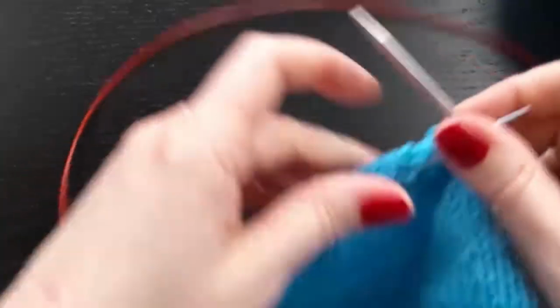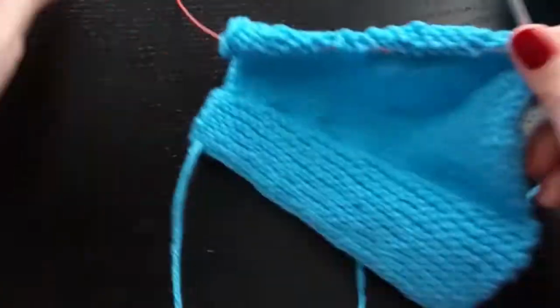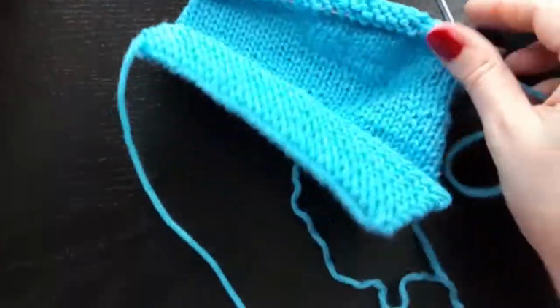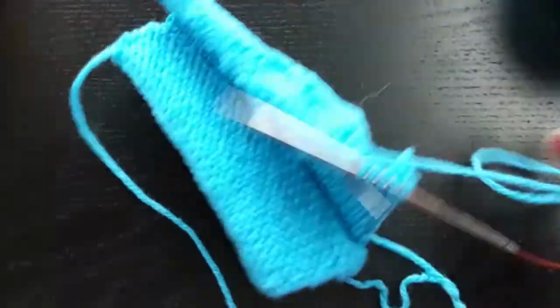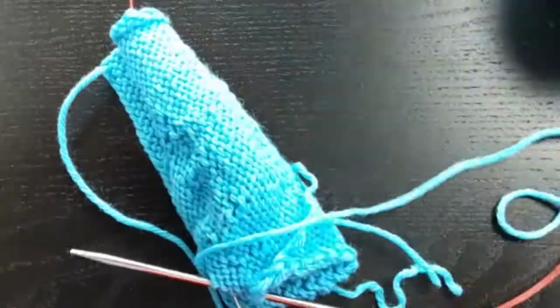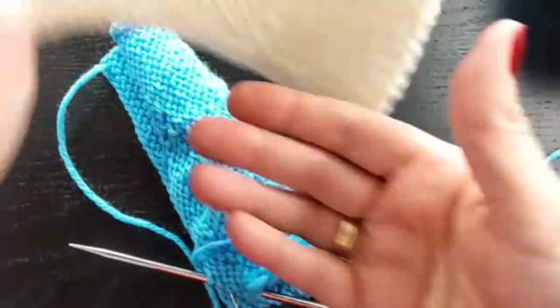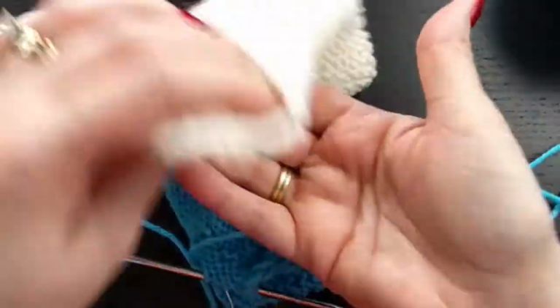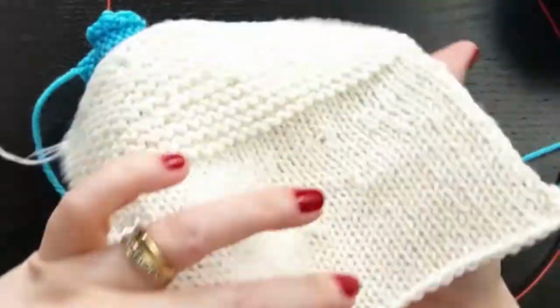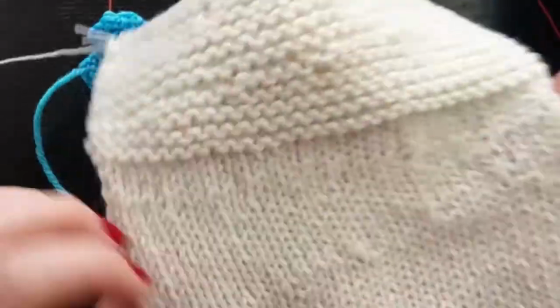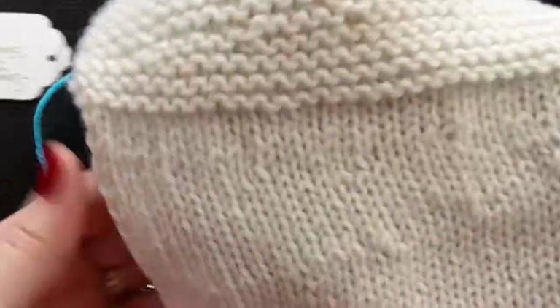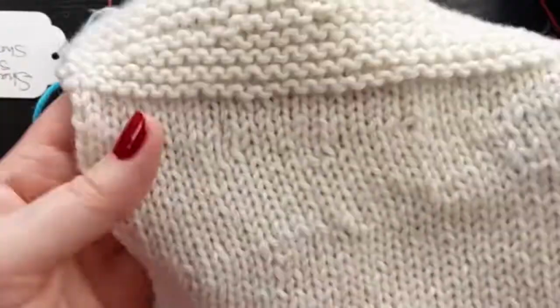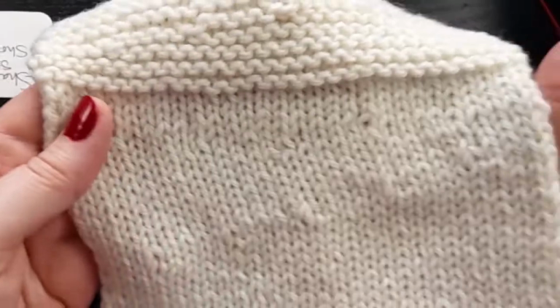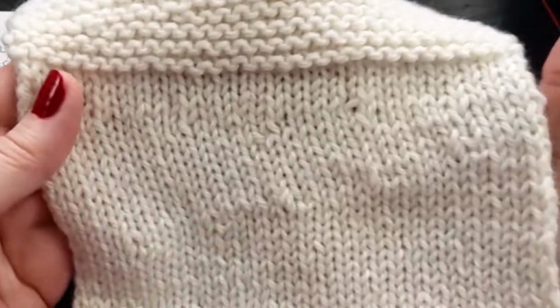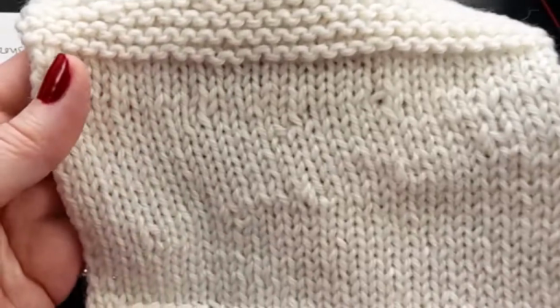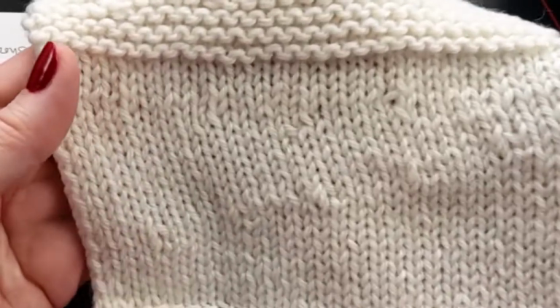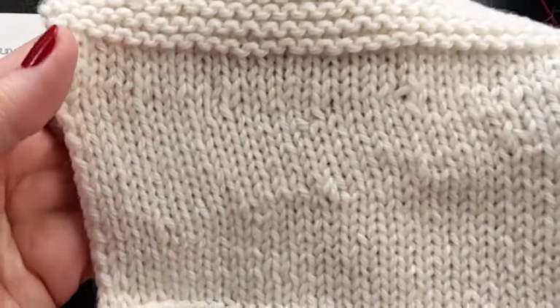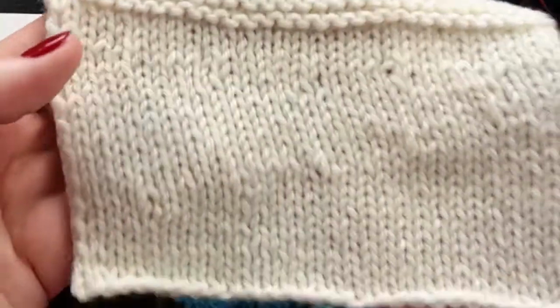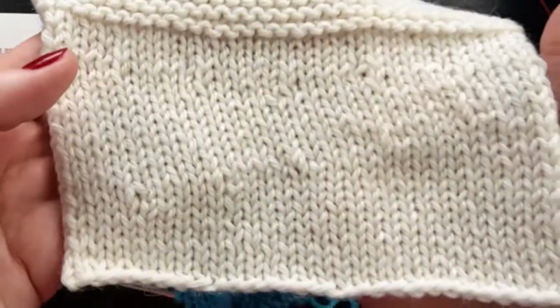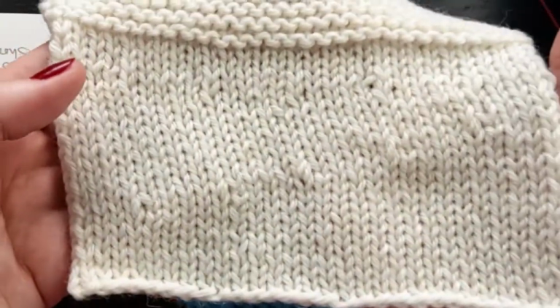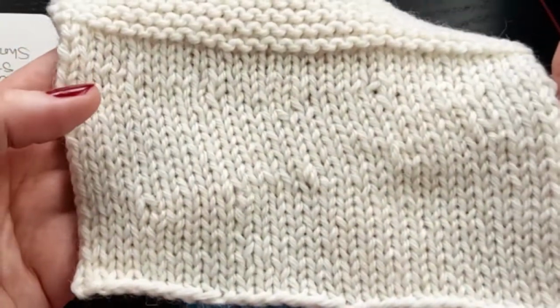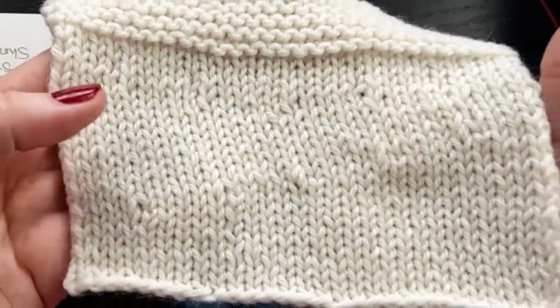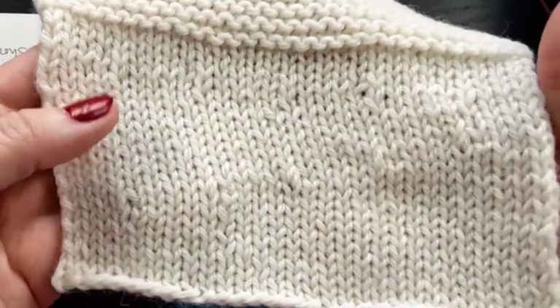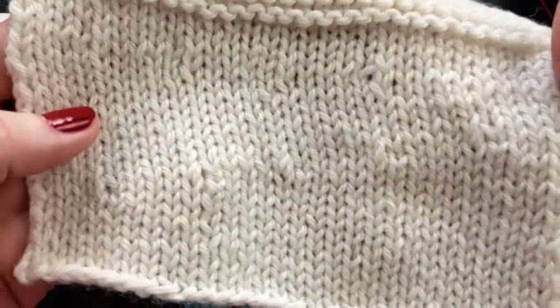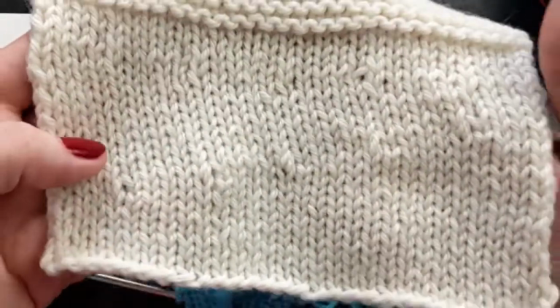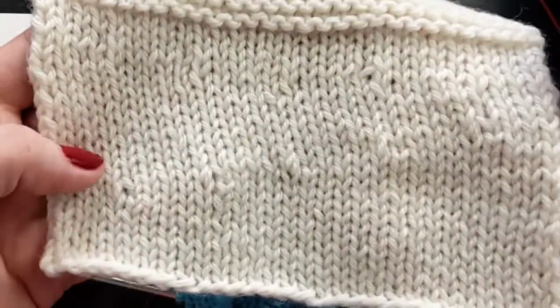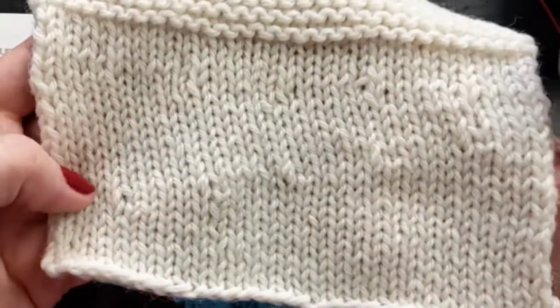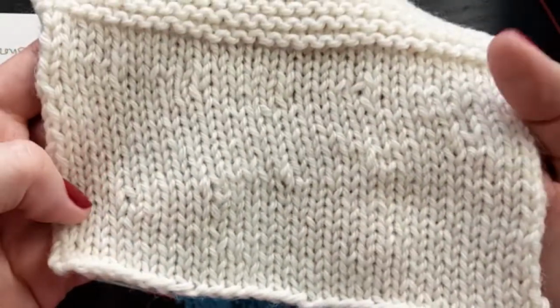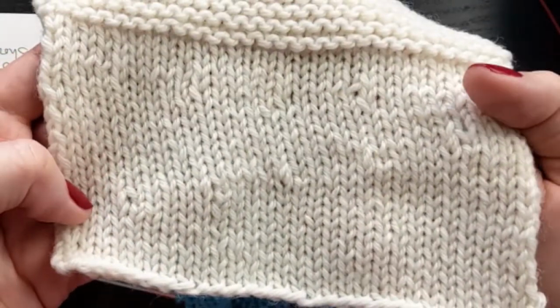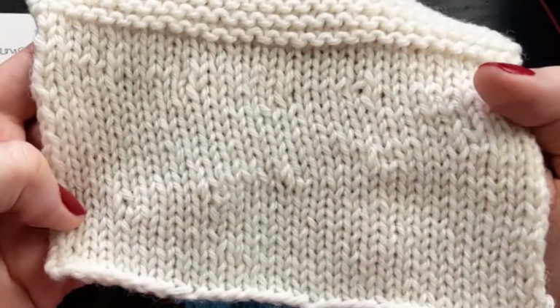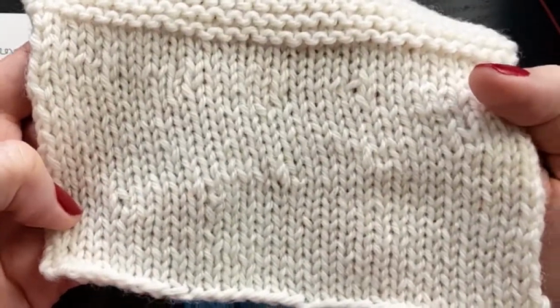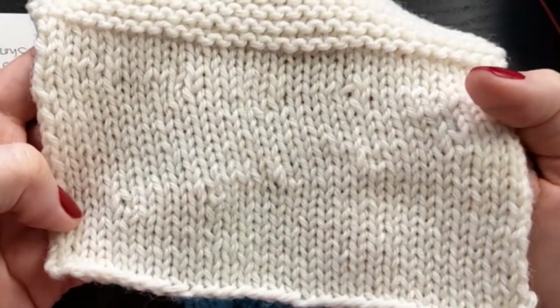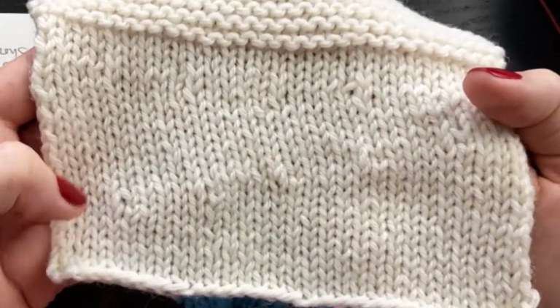So those are shadow wrap short rows. Thanks for watching.